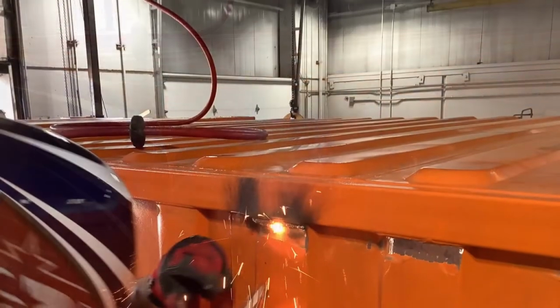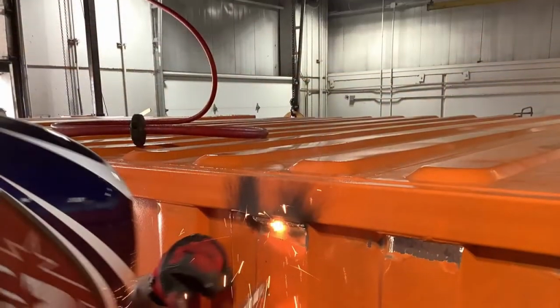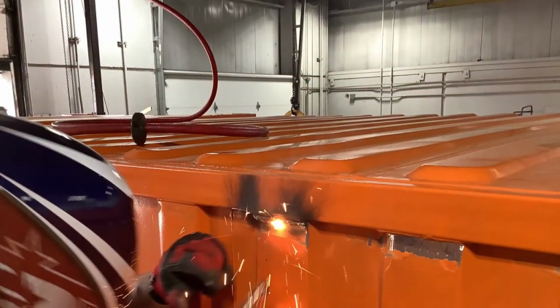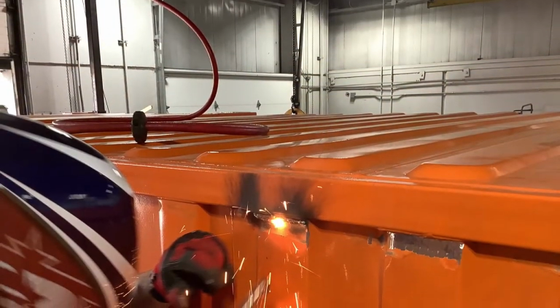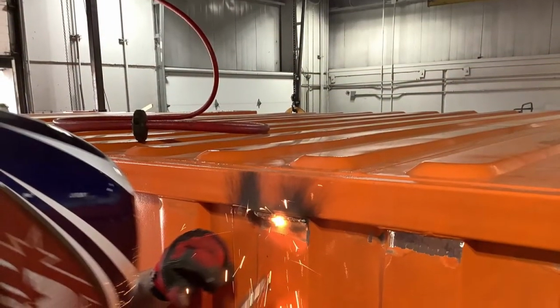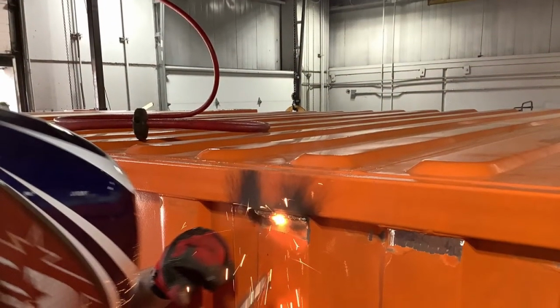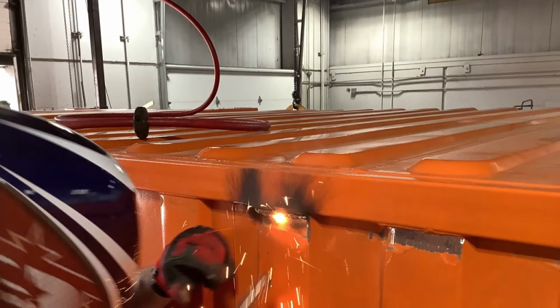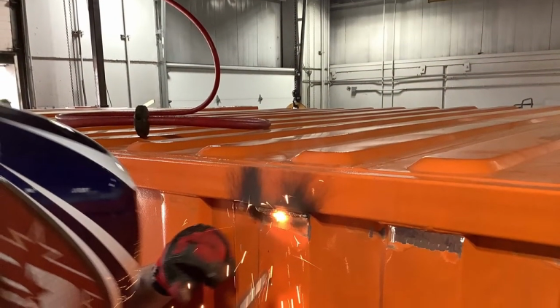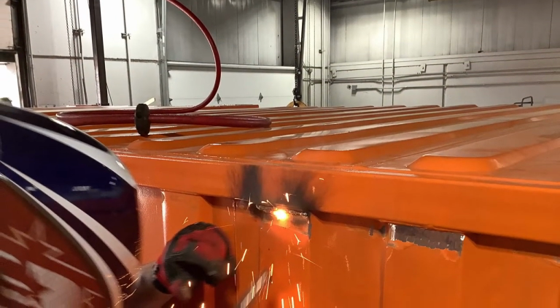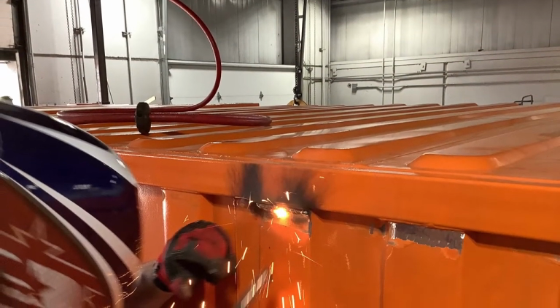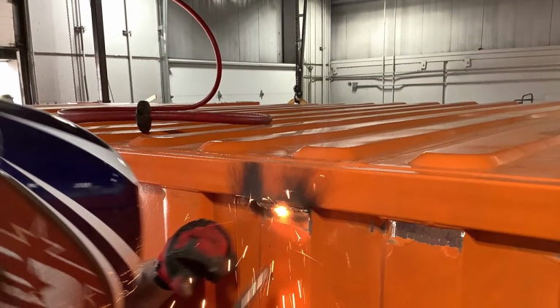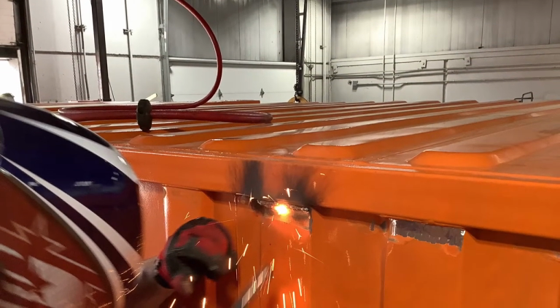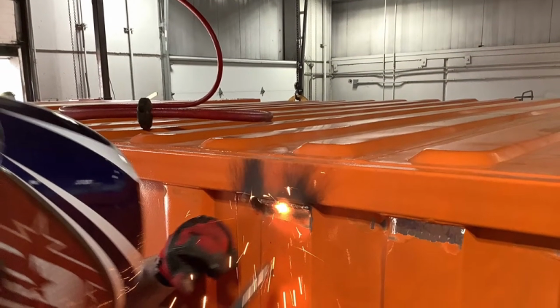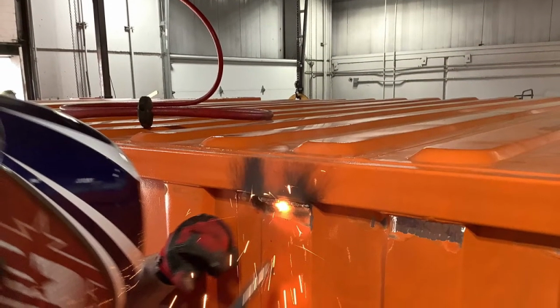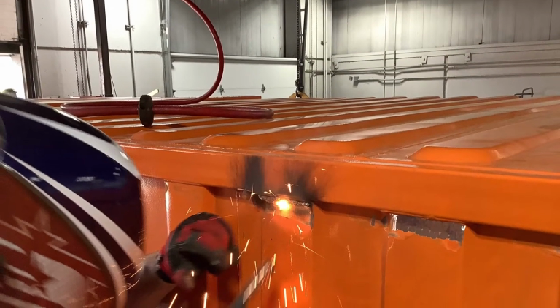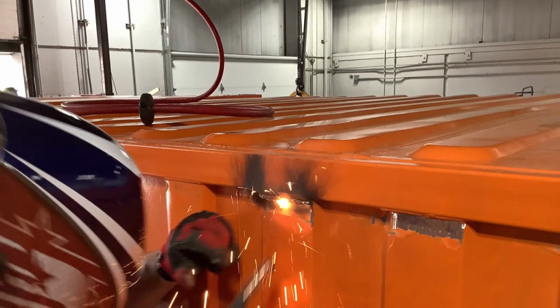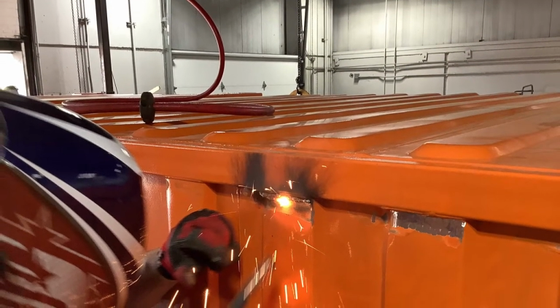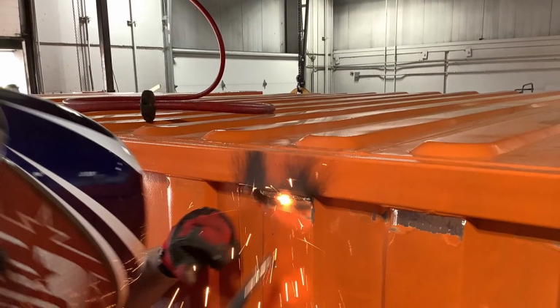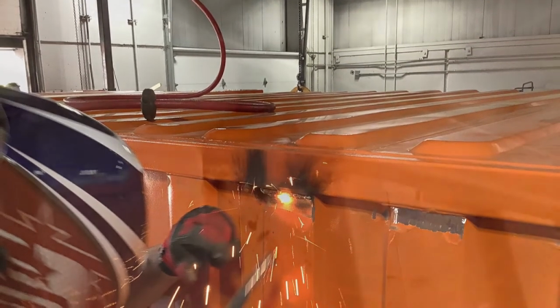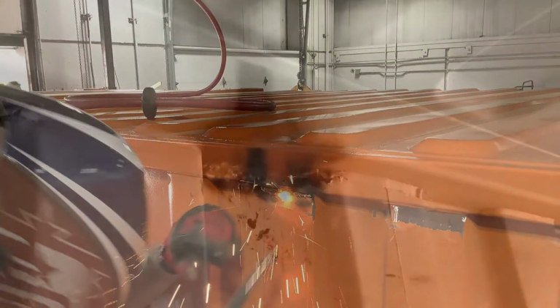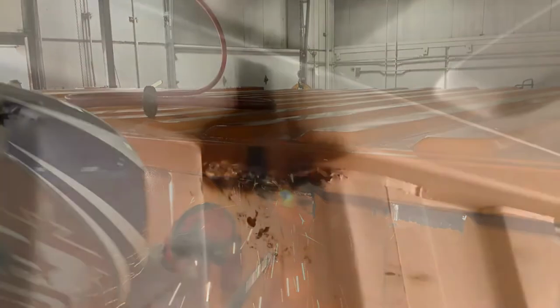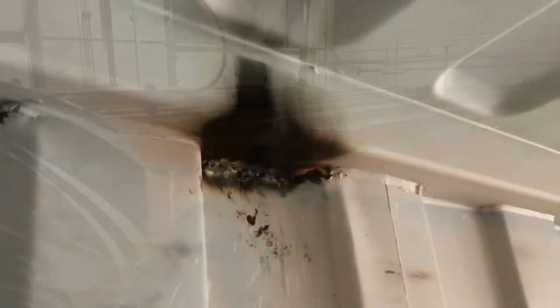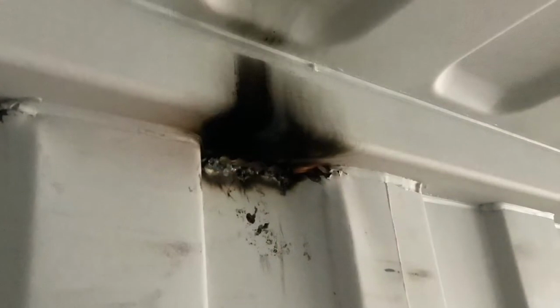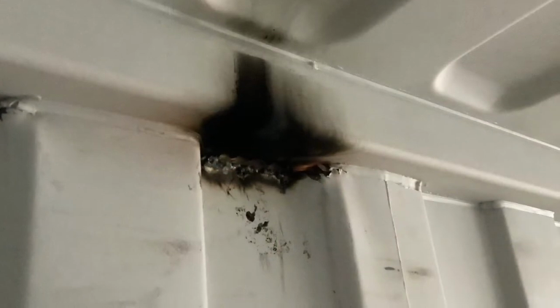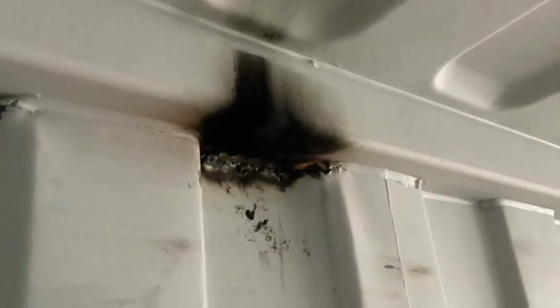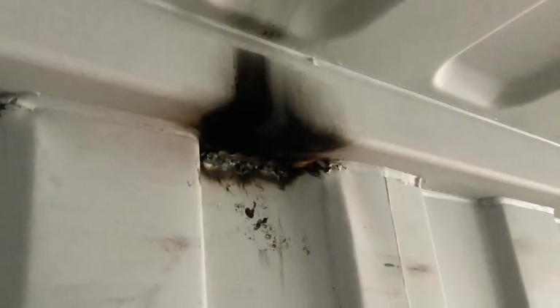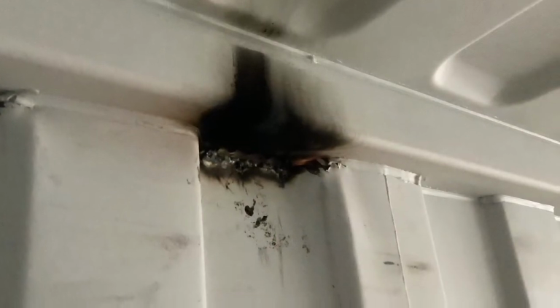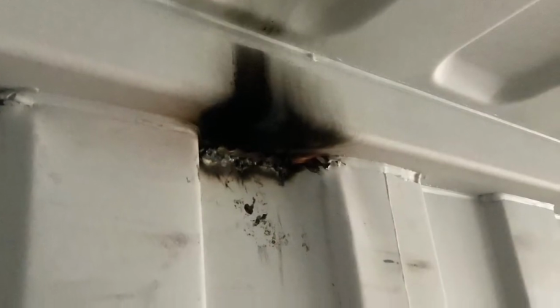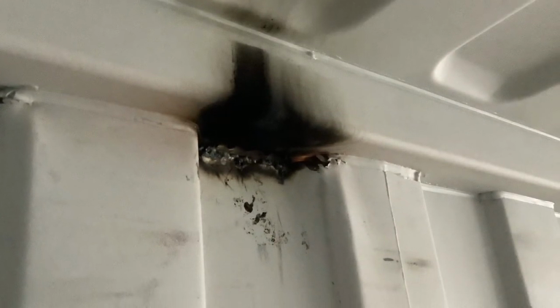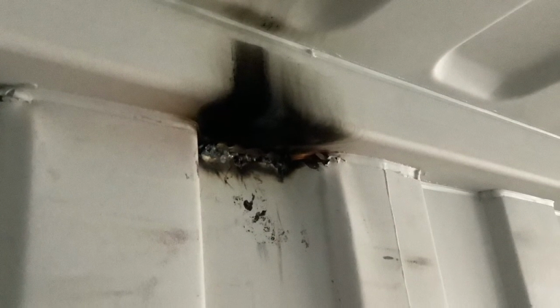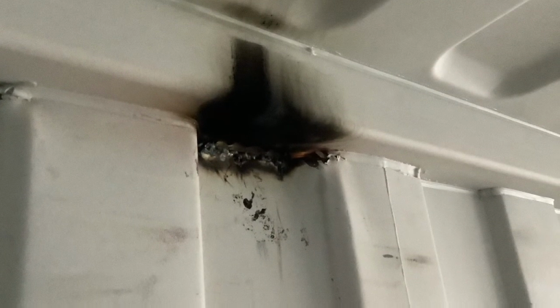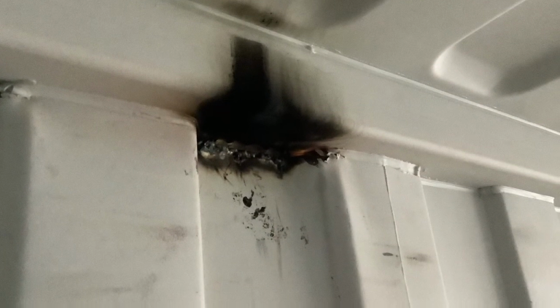Once you're done welding on the outside, don't forget to go inside, clean off the area, prime it and paint it white.